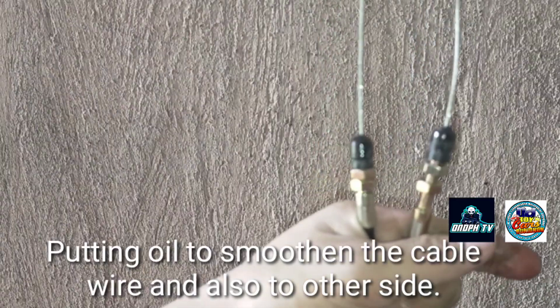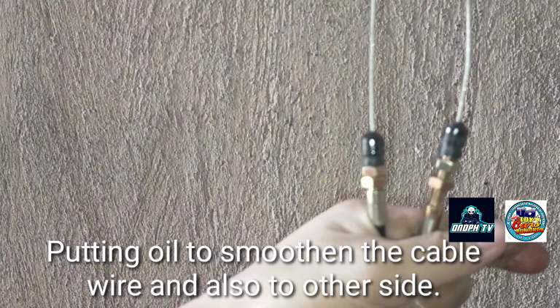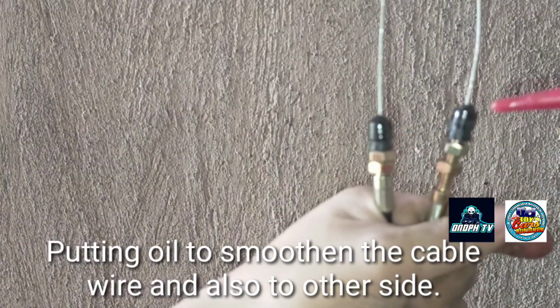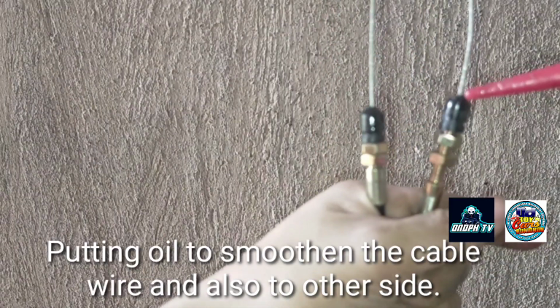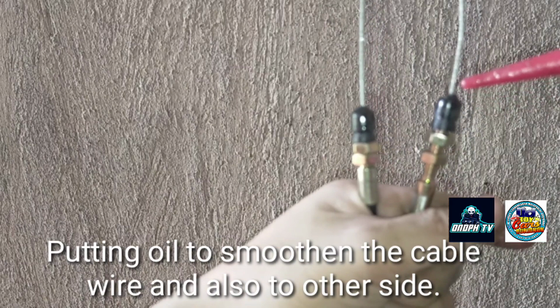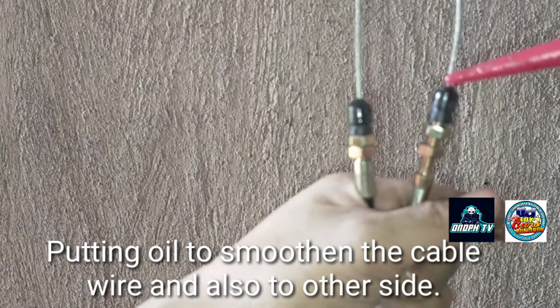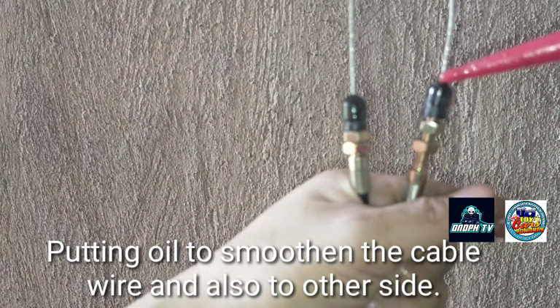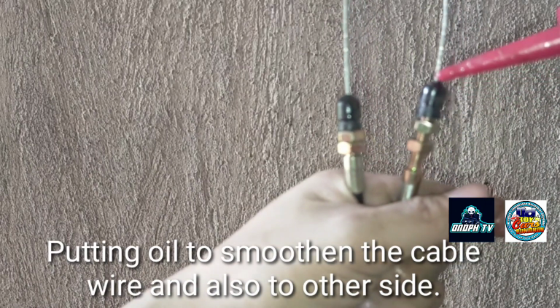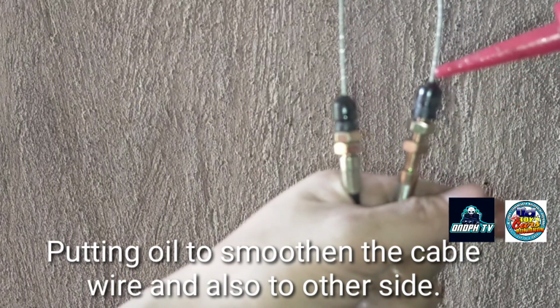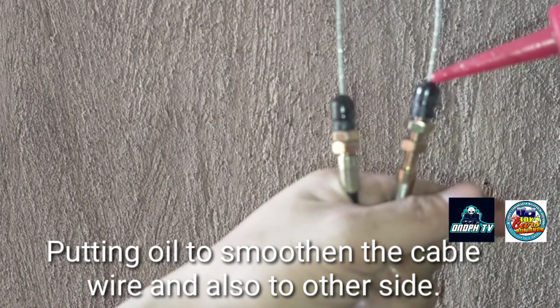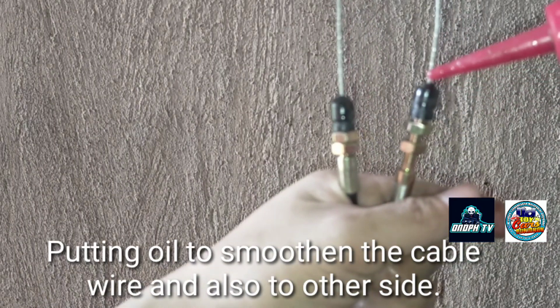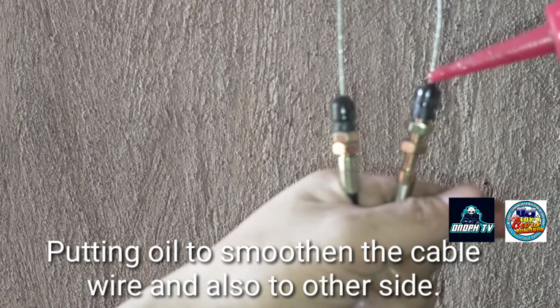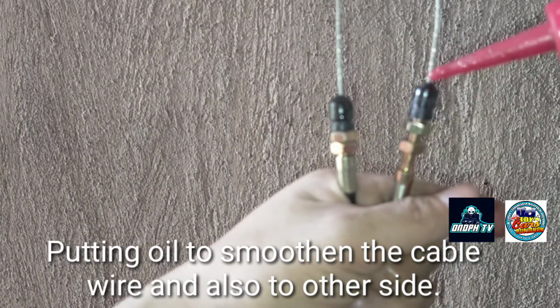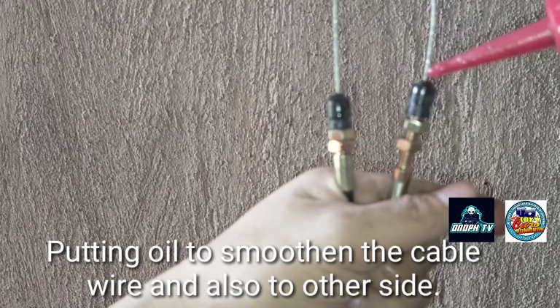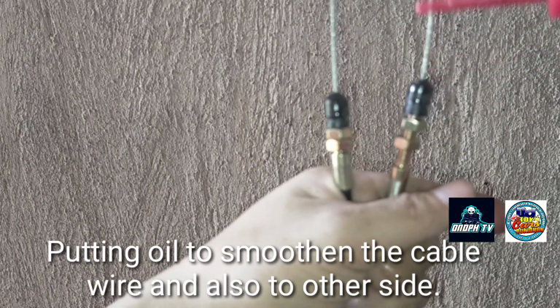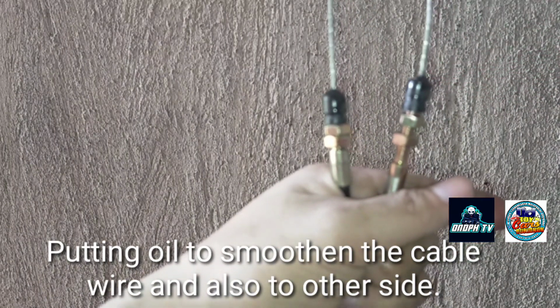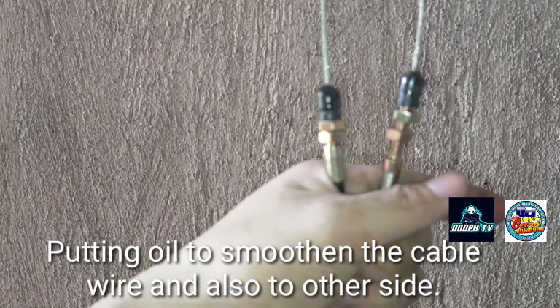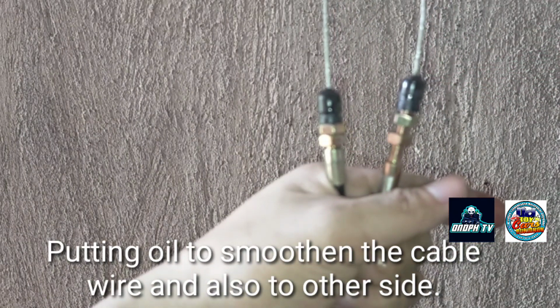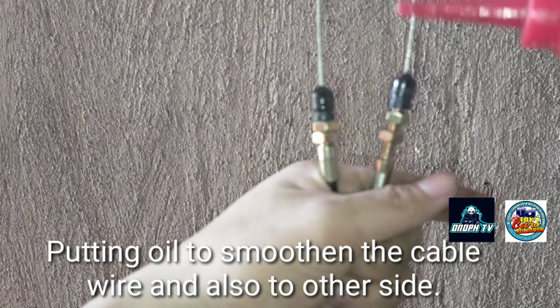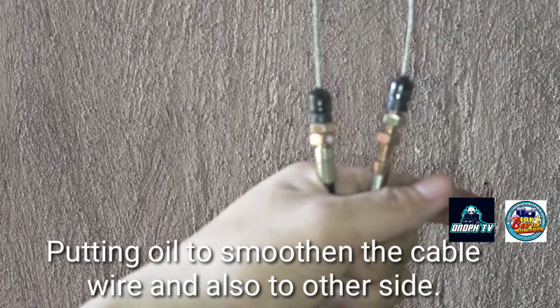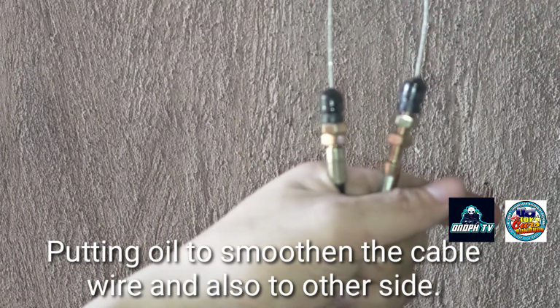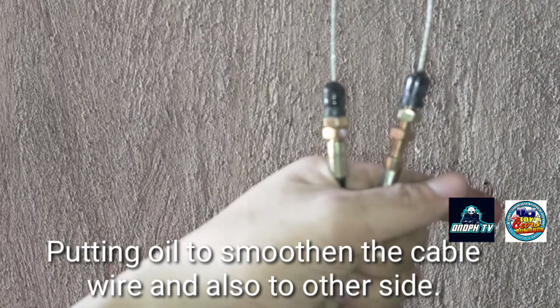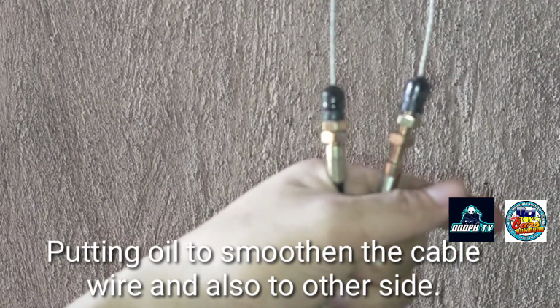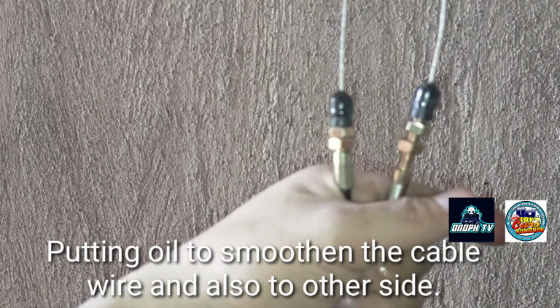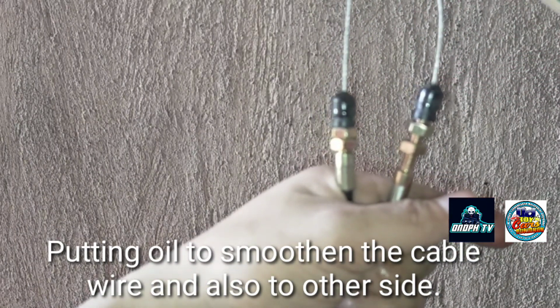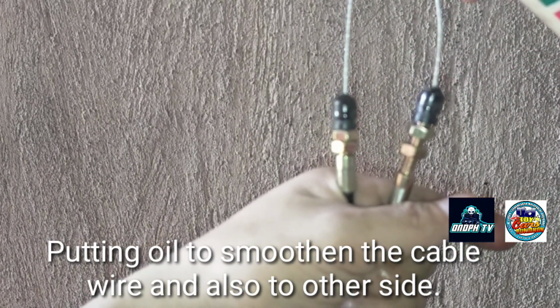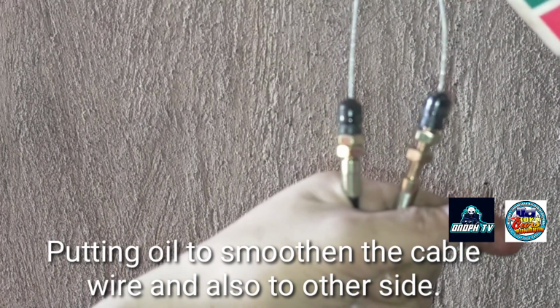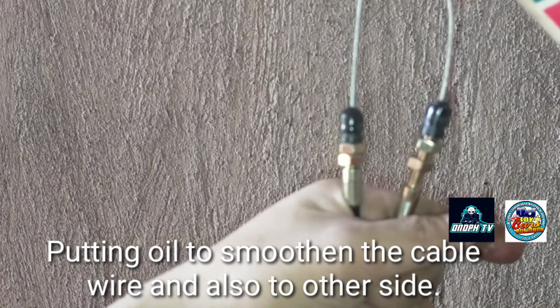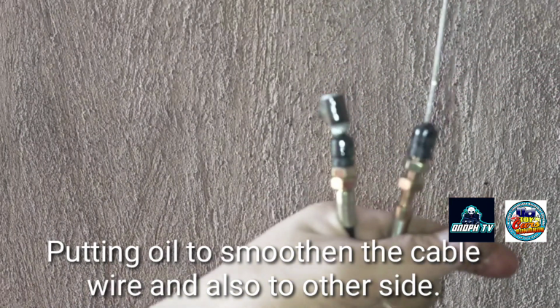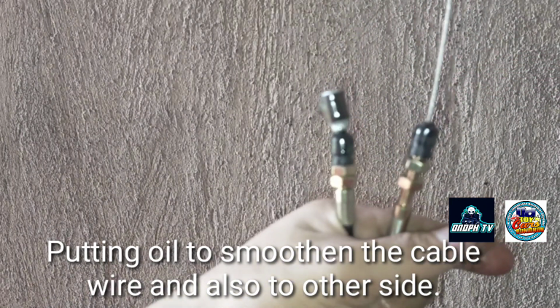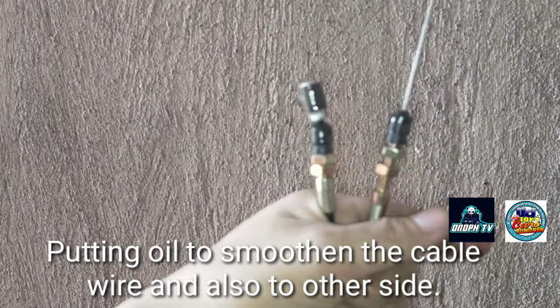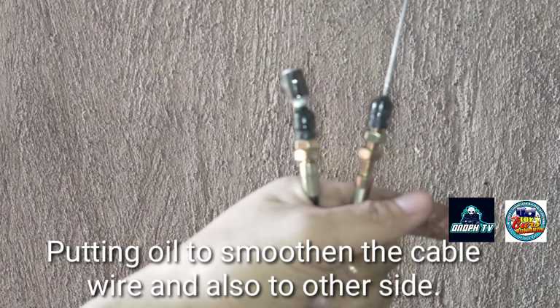Putting oil on the cable wire, and also on the other side.